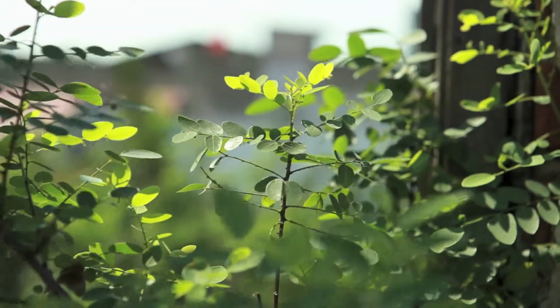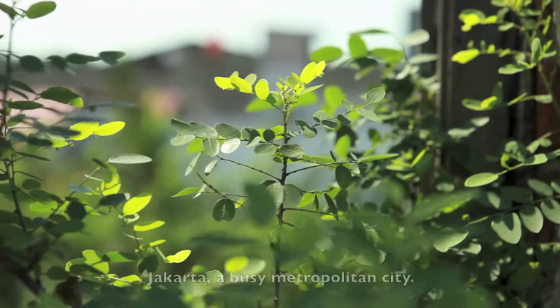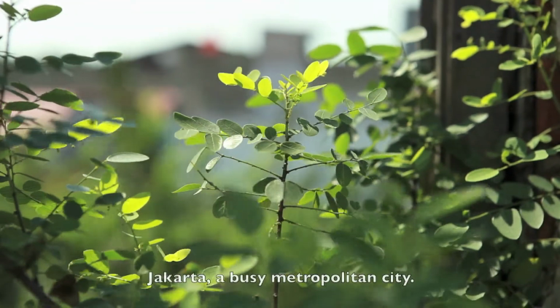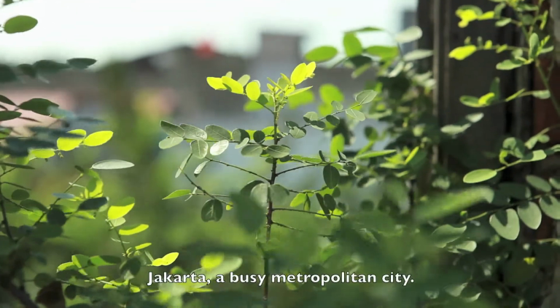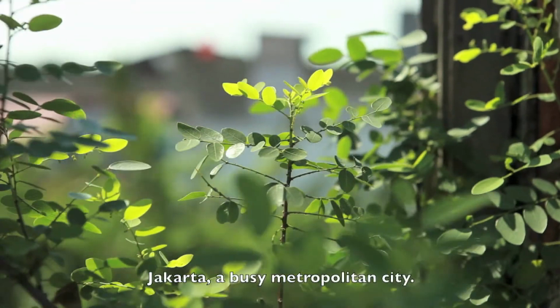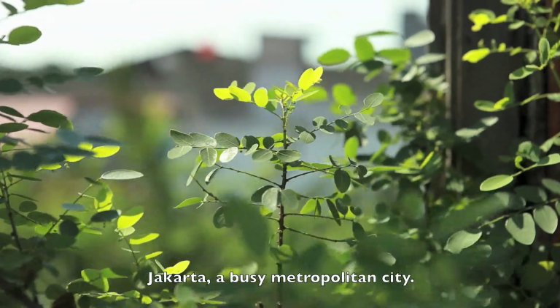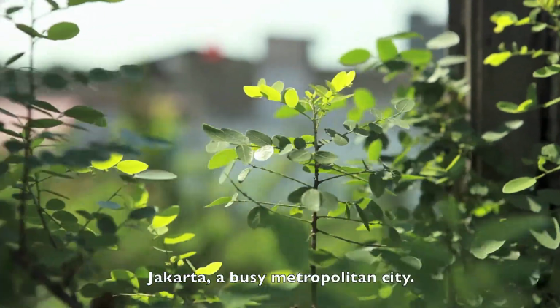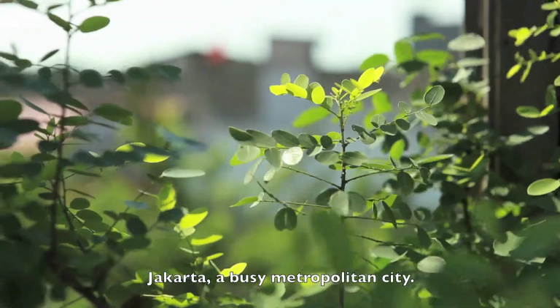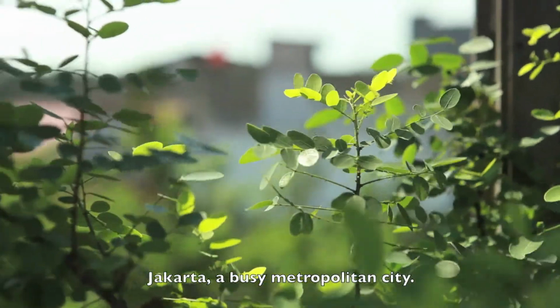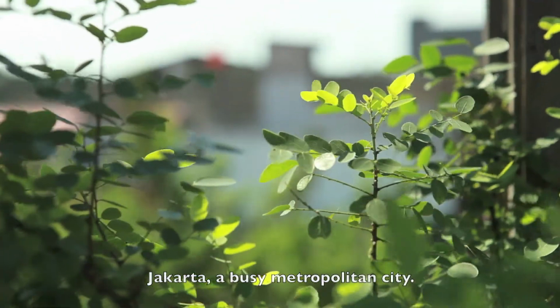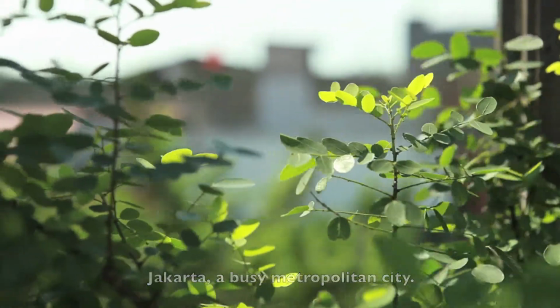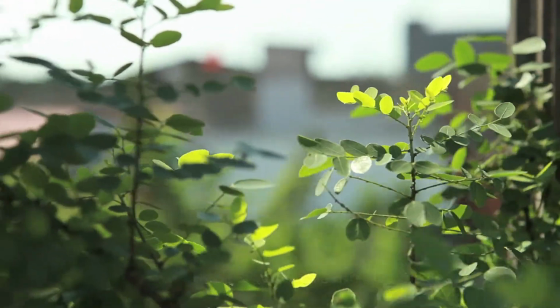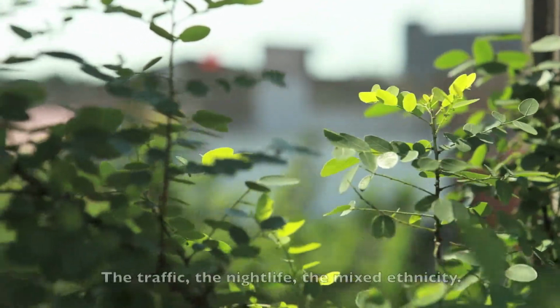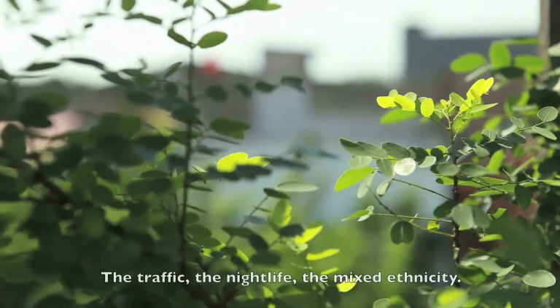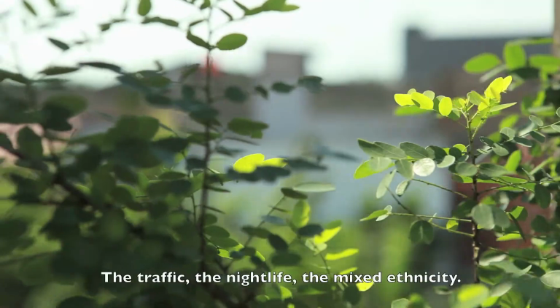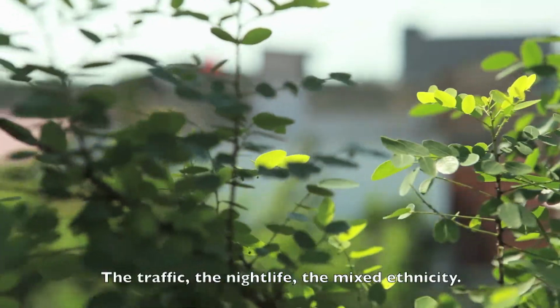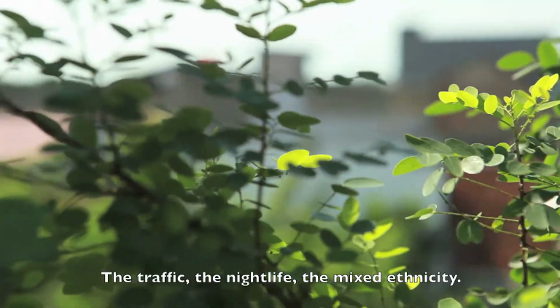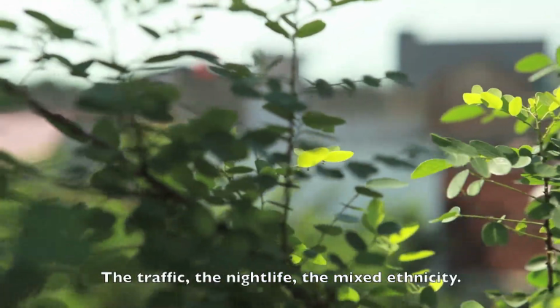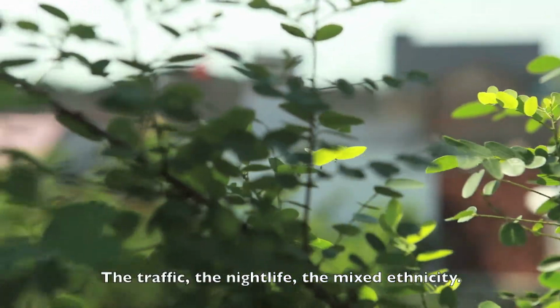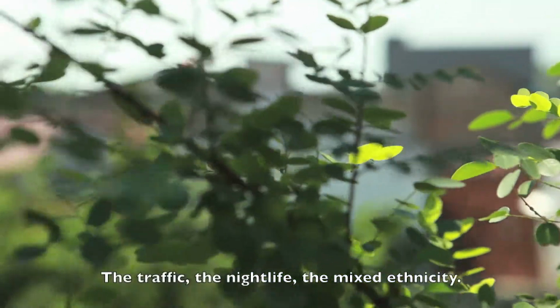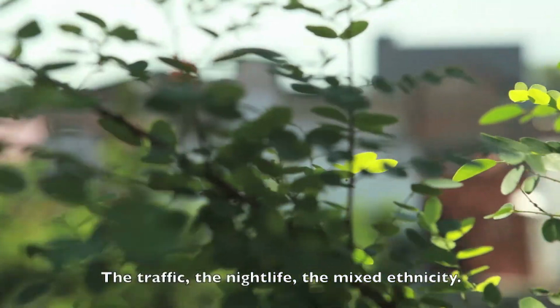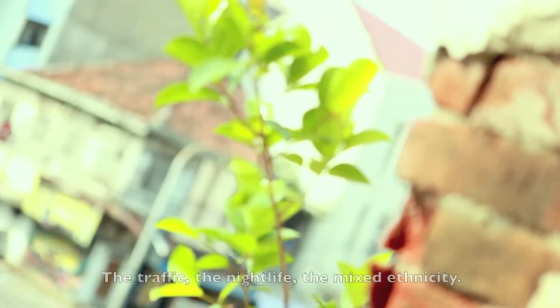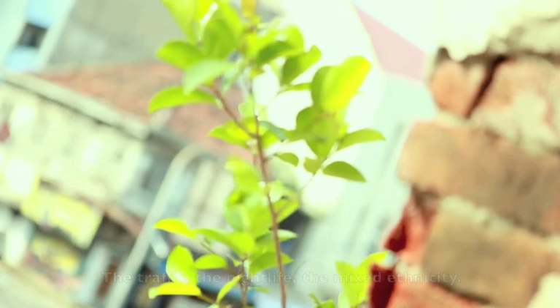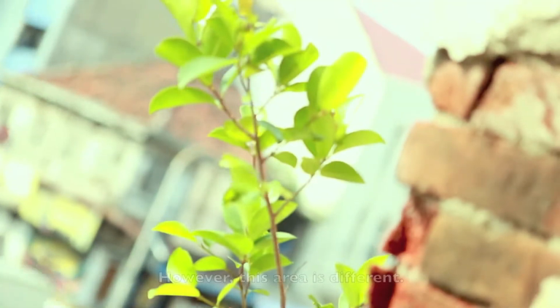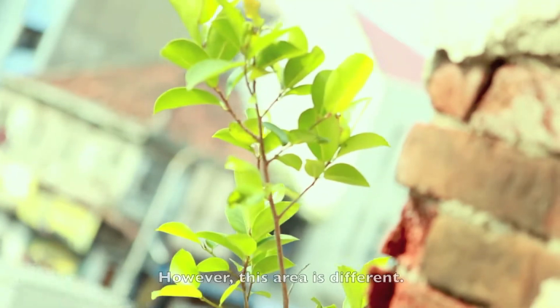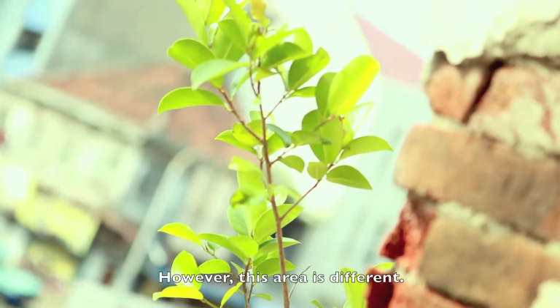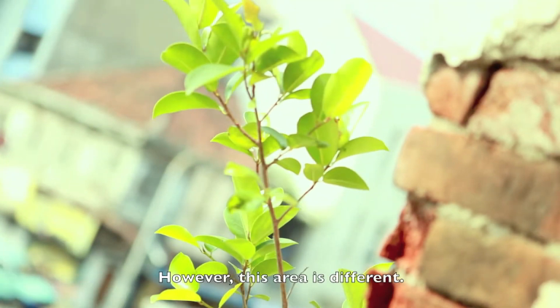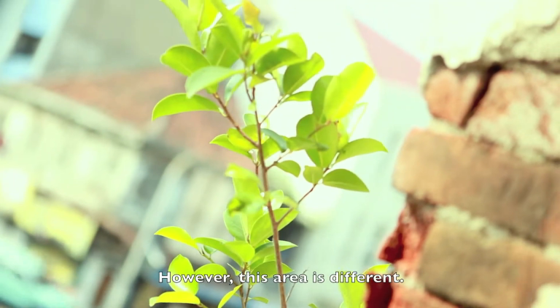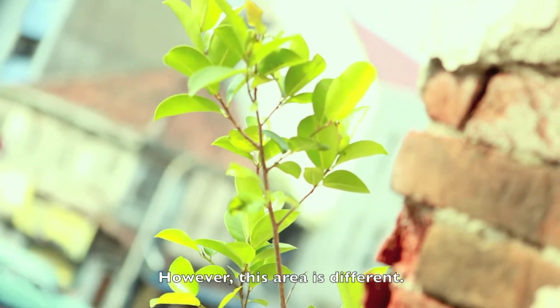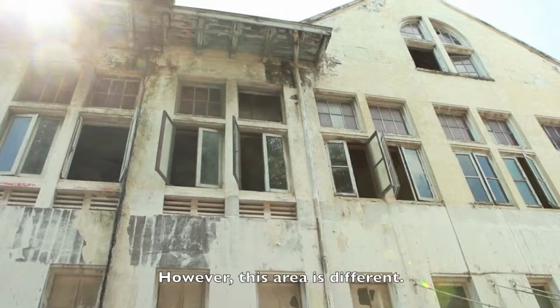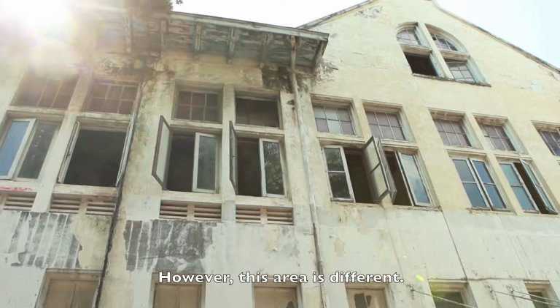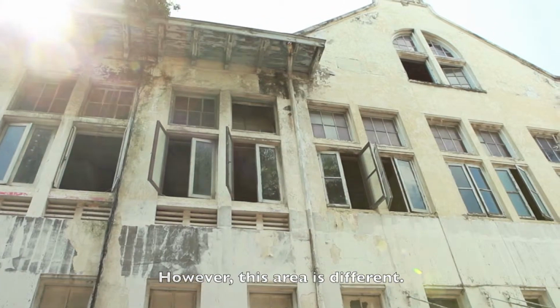Jakarta, a busy metropolitan city. The traffic, the nightlife, the mixed ethnicity. However, this area is different.